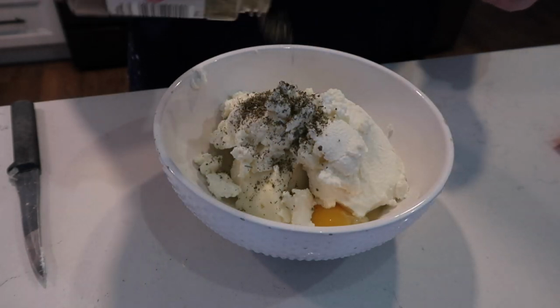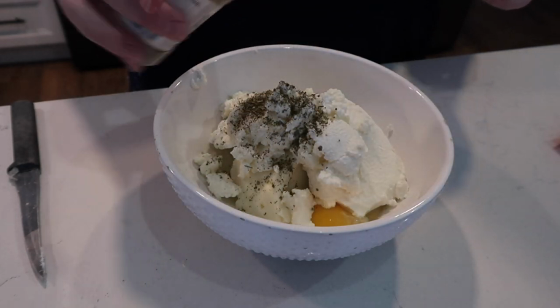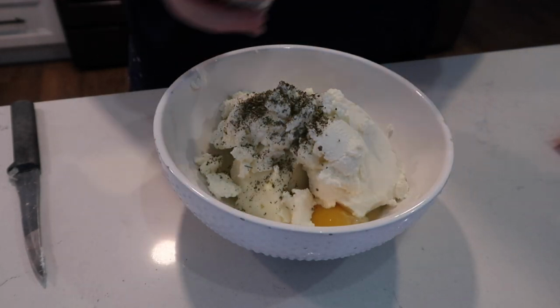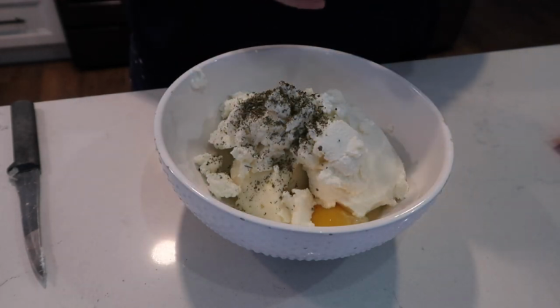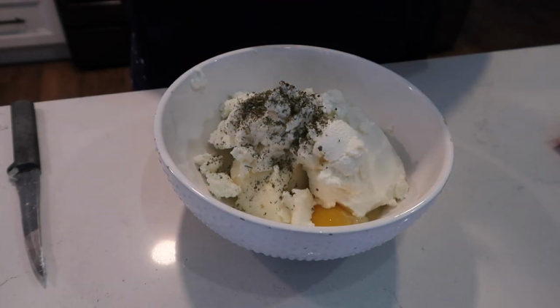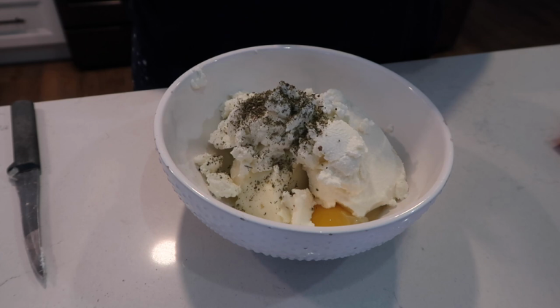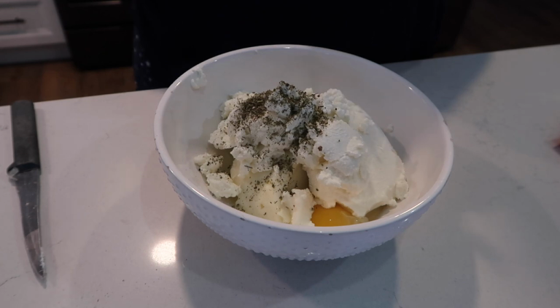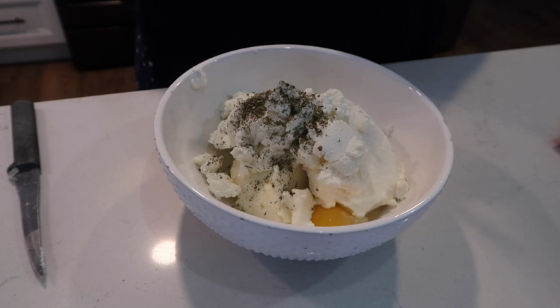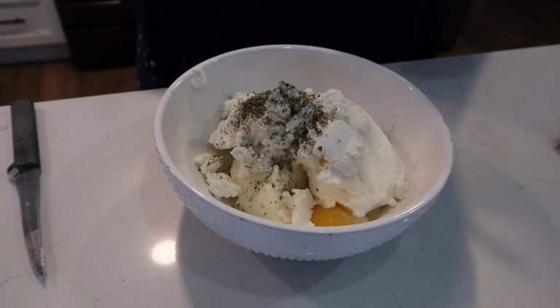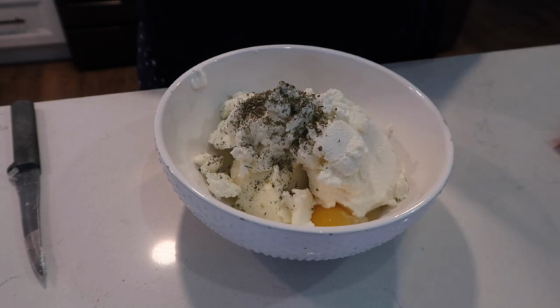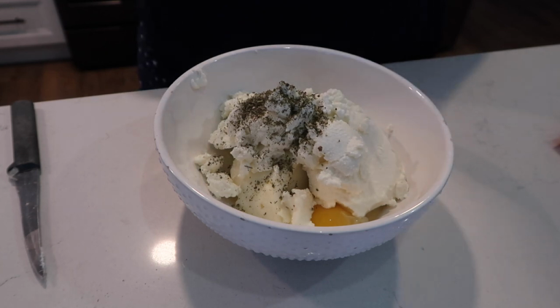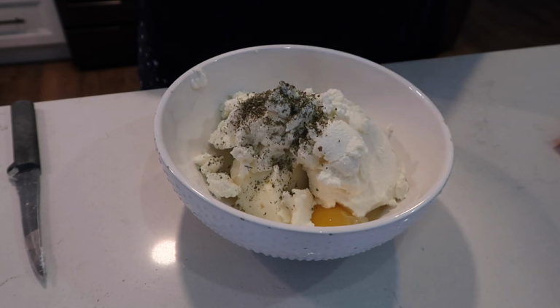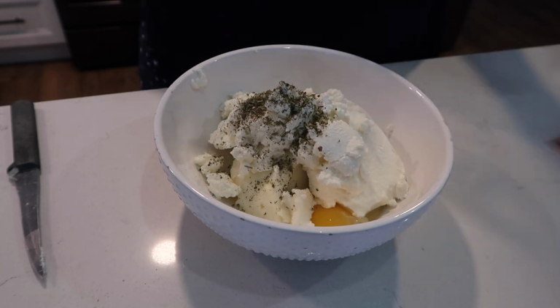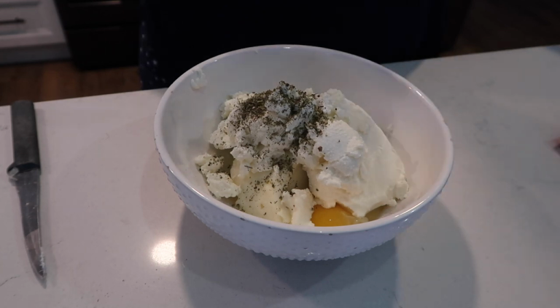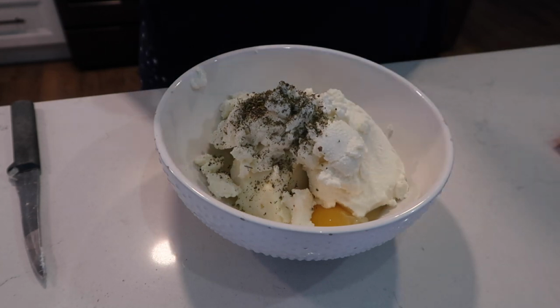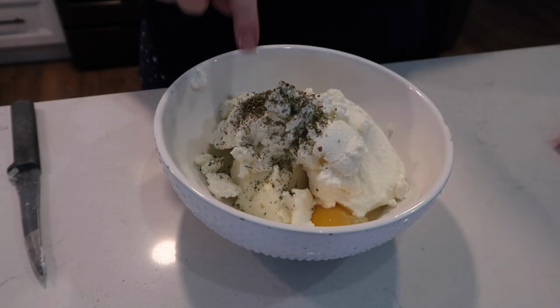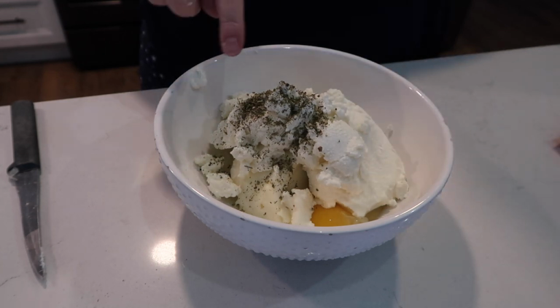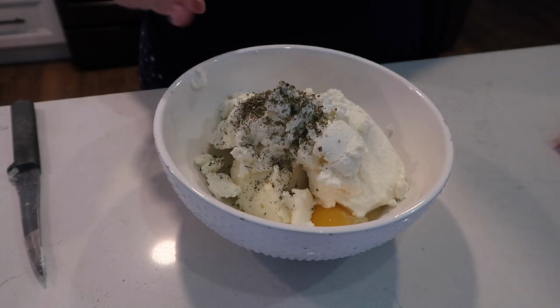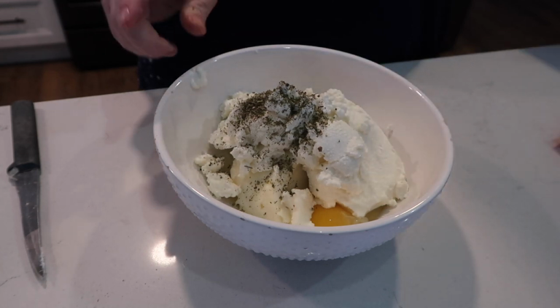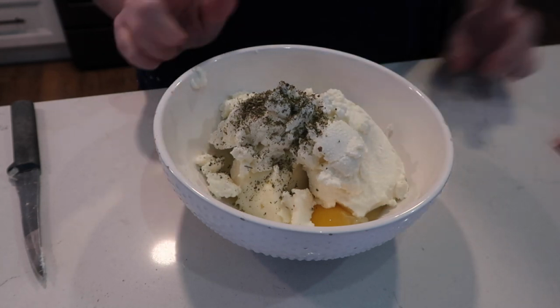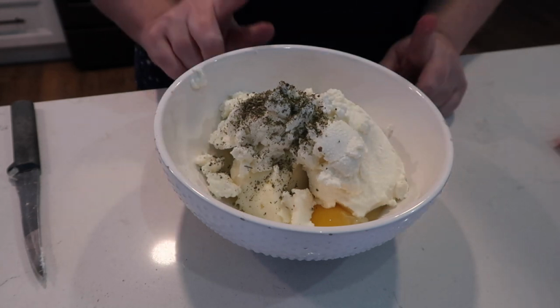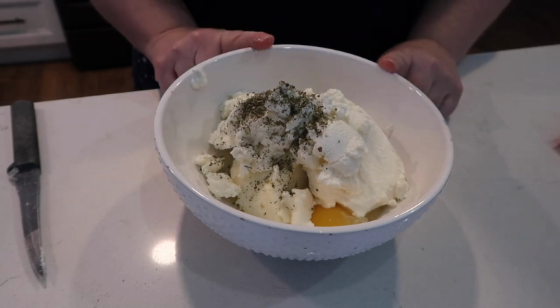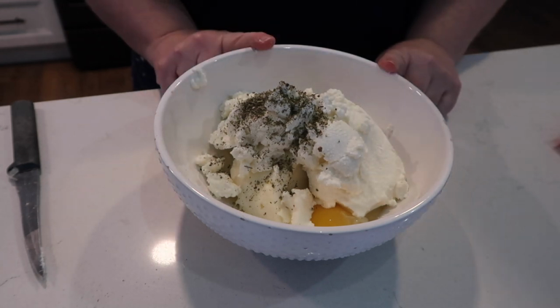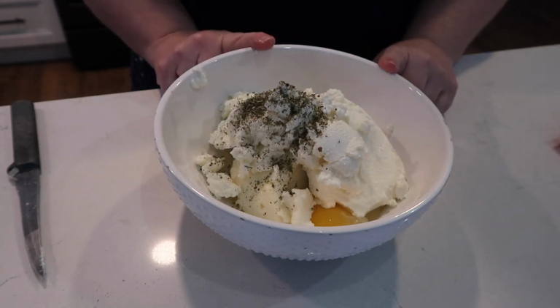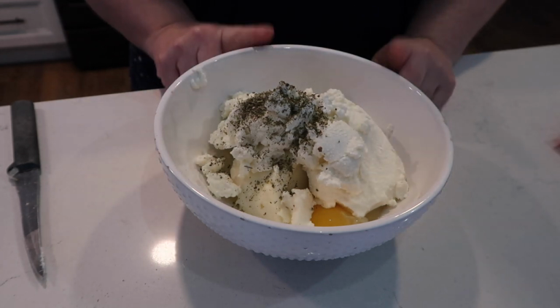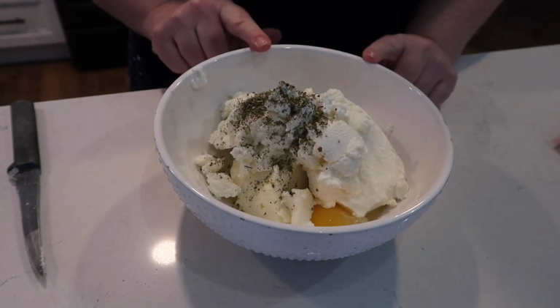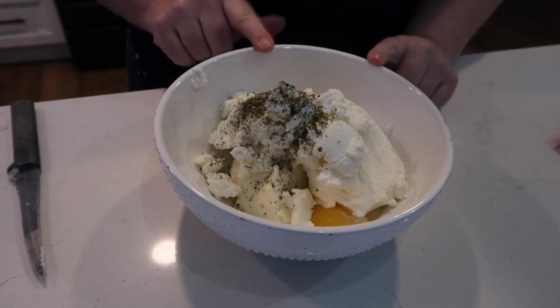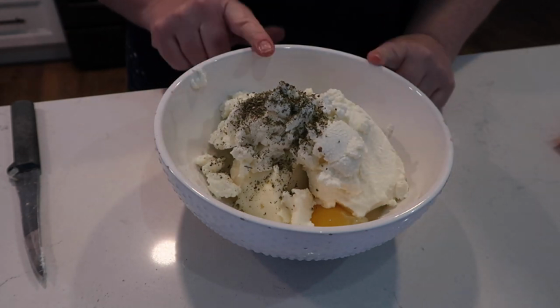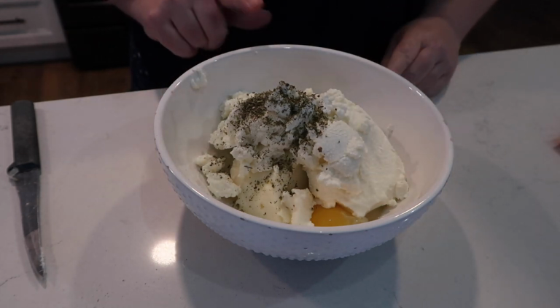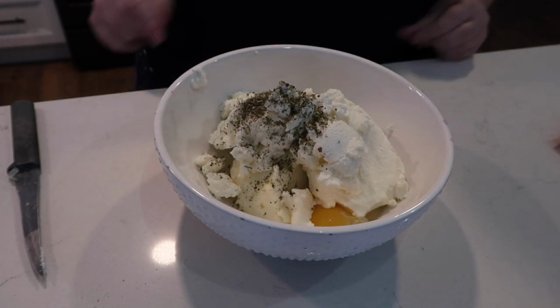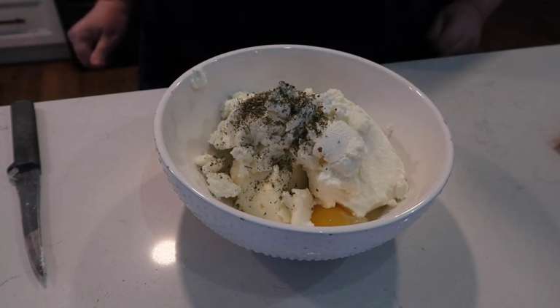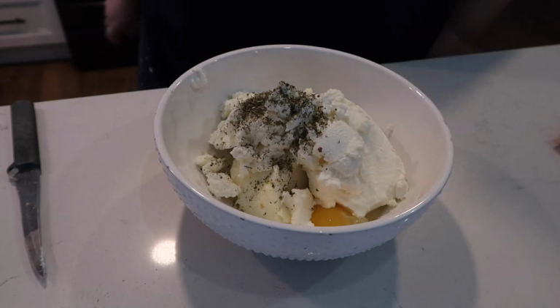Okay, ricotta, egg, a little bit of Italian seasoning — then I'll add the Parmesan cheese in a minute. I just want to get this stirred around.